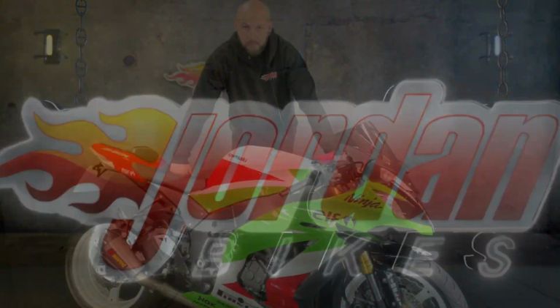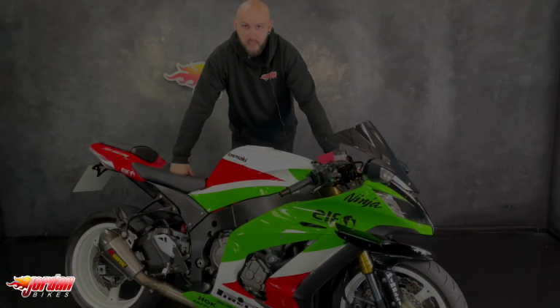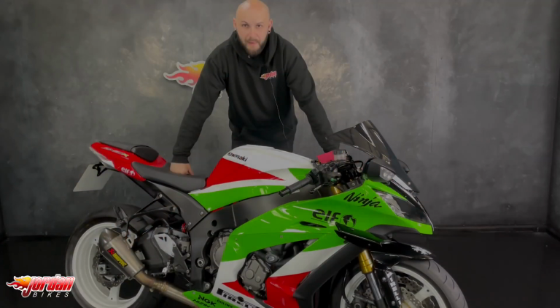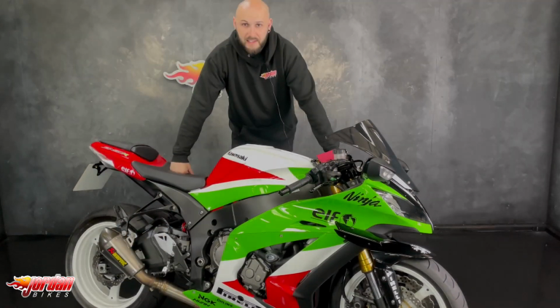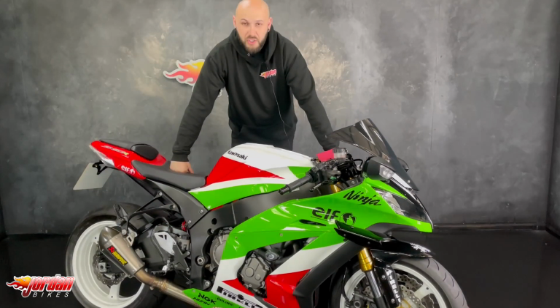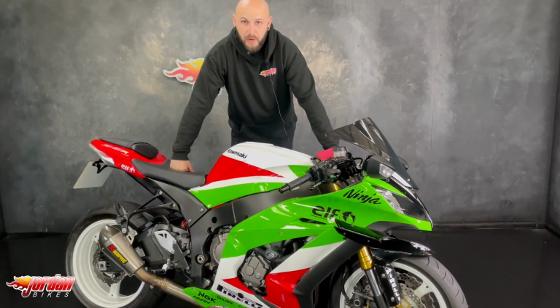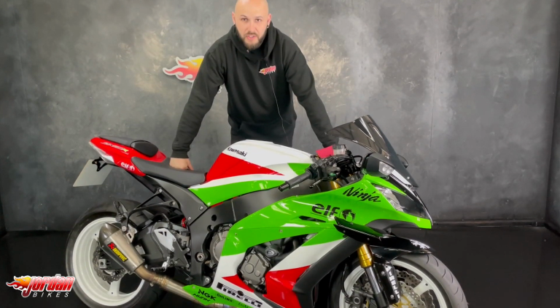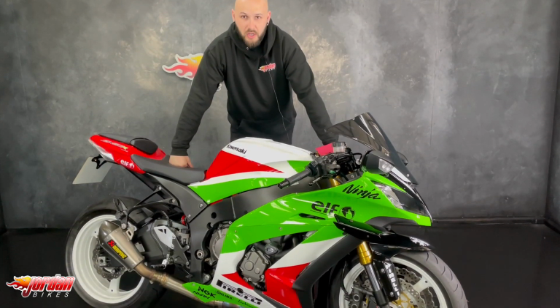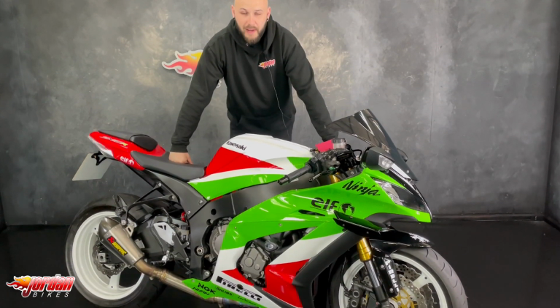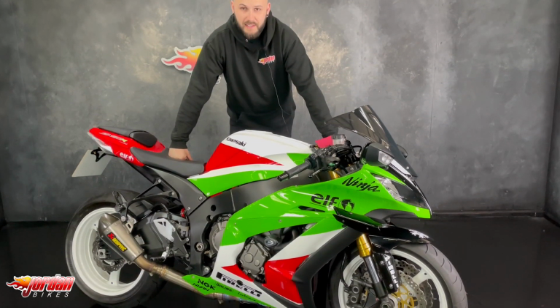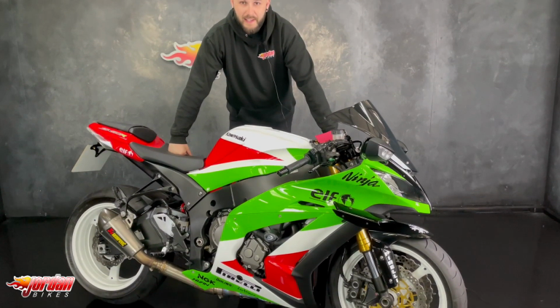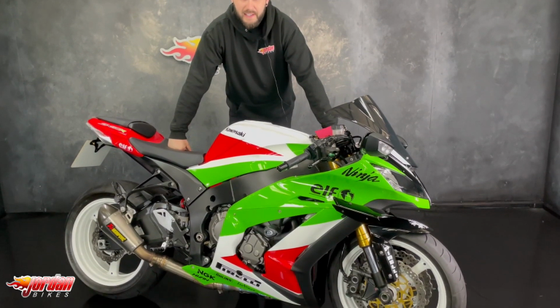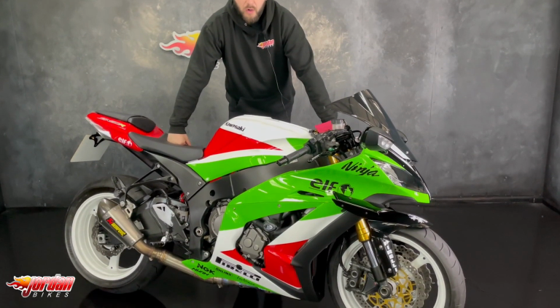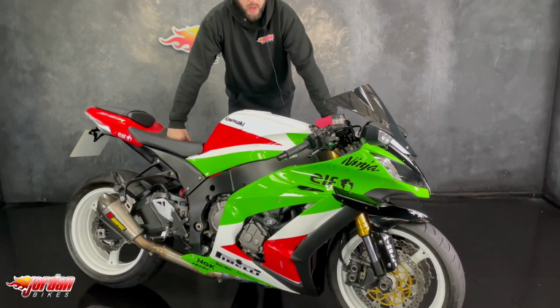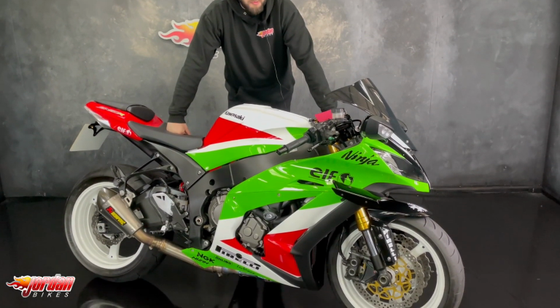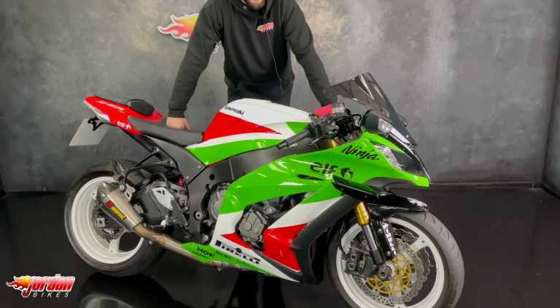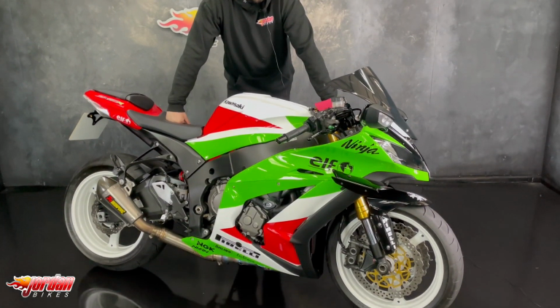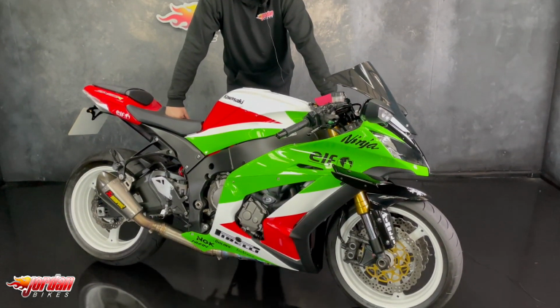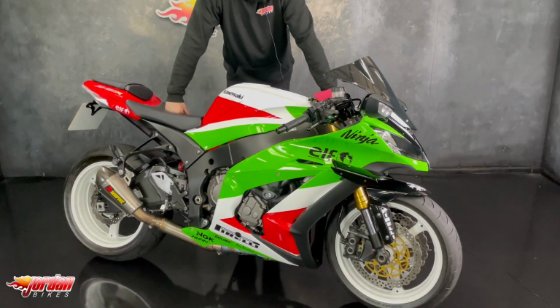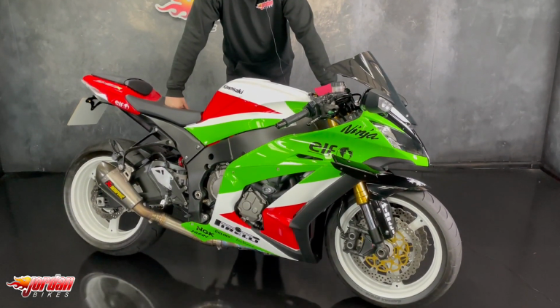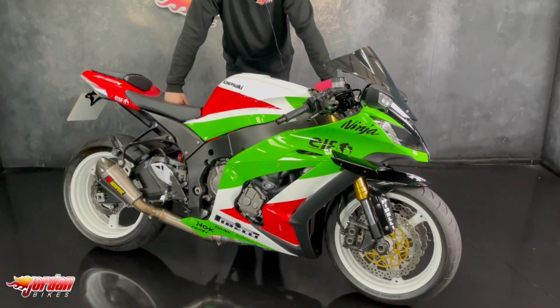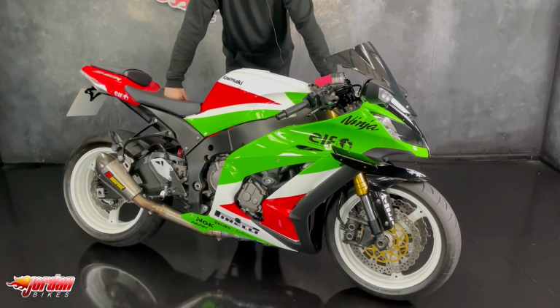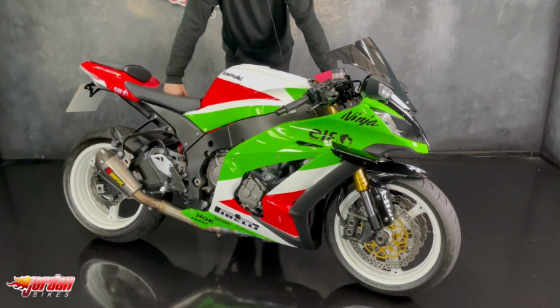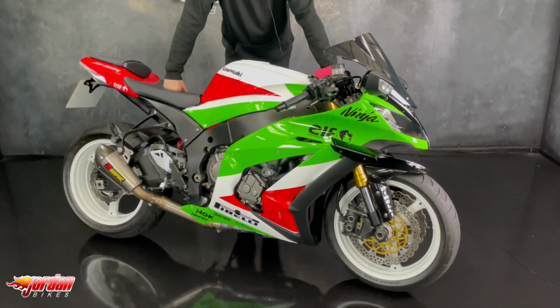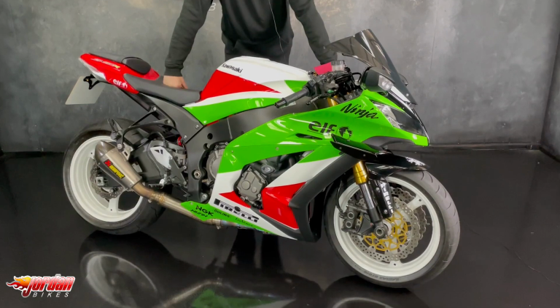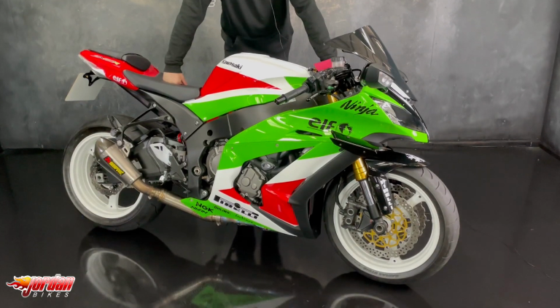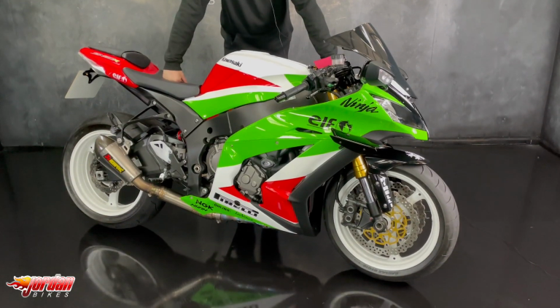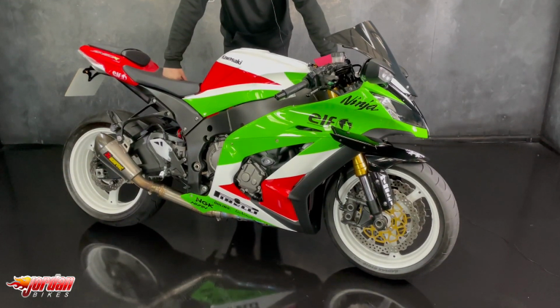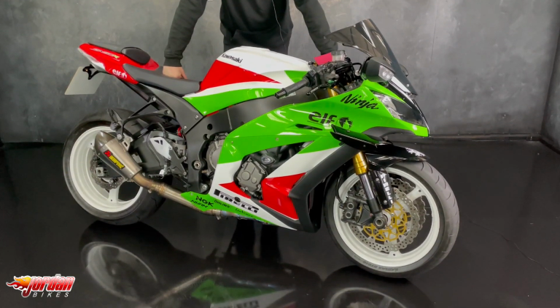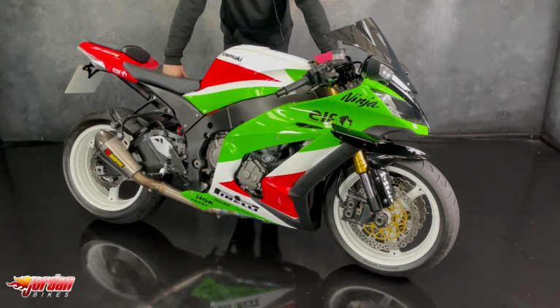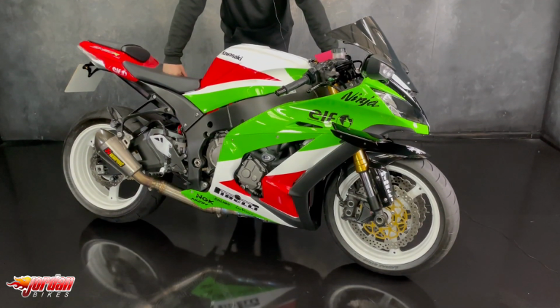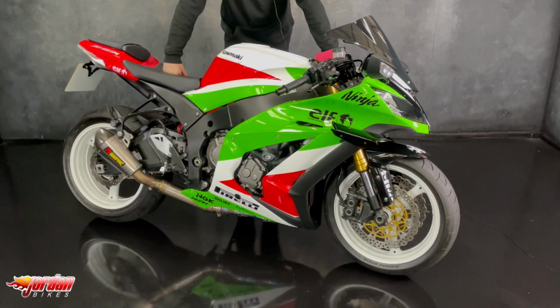Hey guys, it's Joe here at Jordan Bikes in Leeds and welcome to the video of this beautiful Kawasaki ZX-10R.